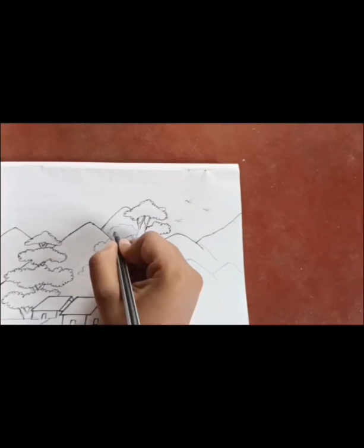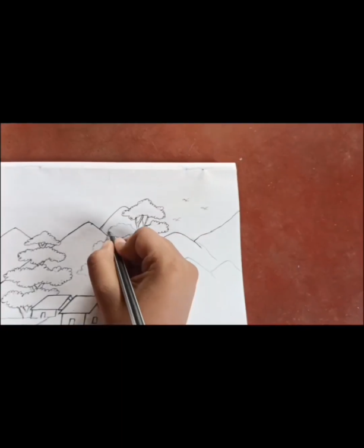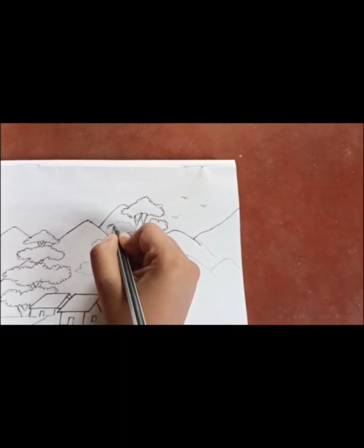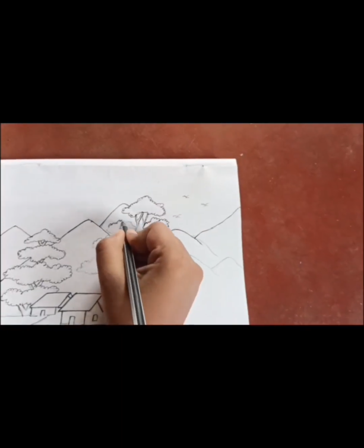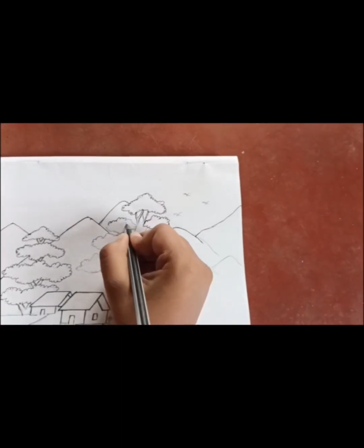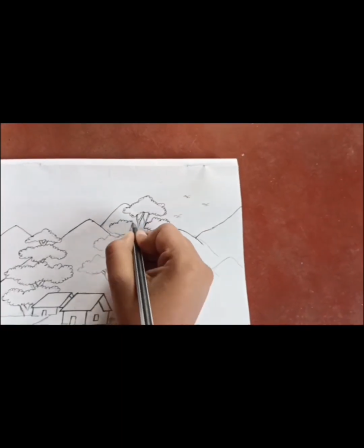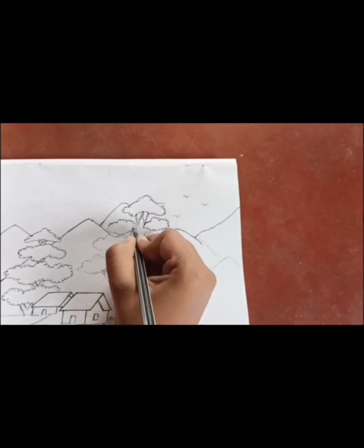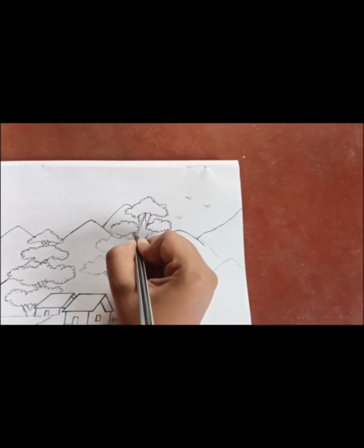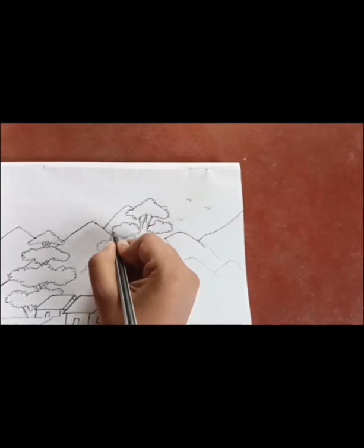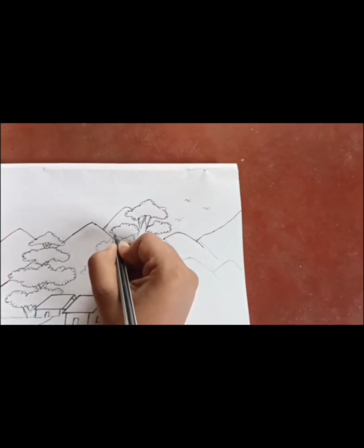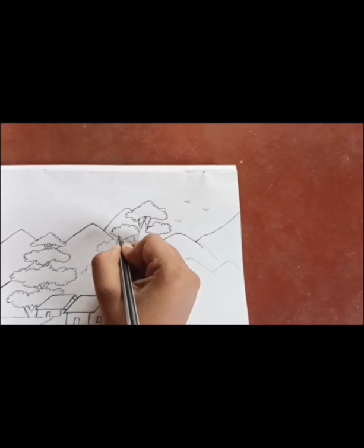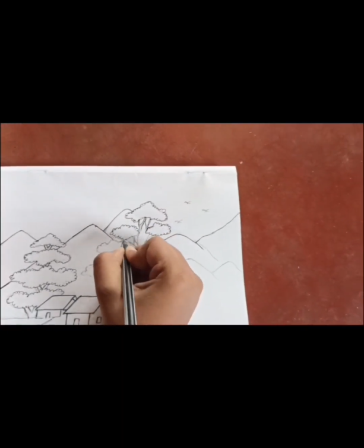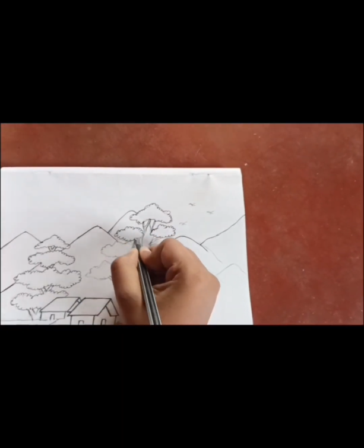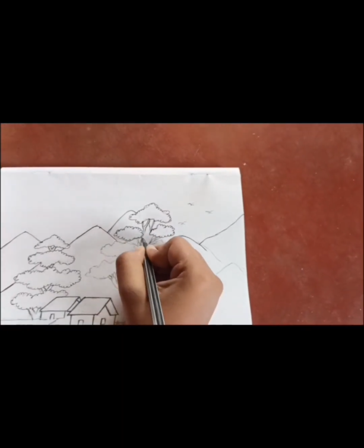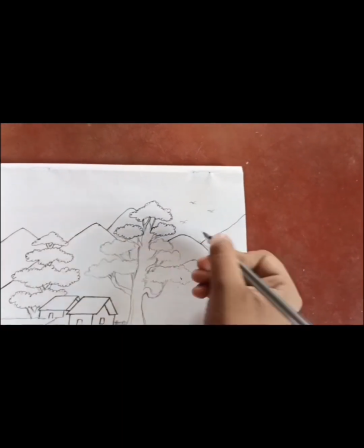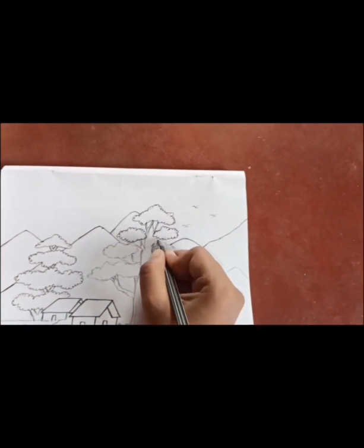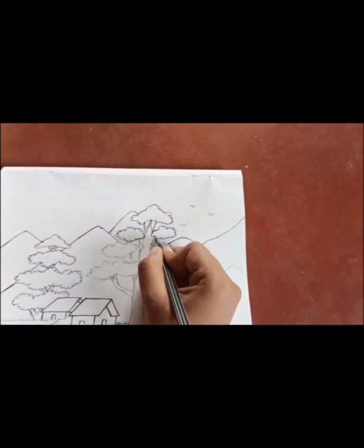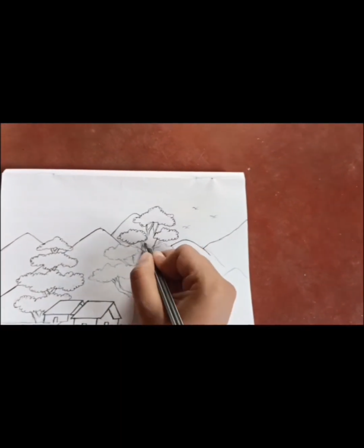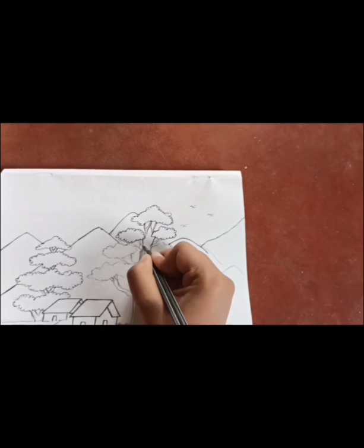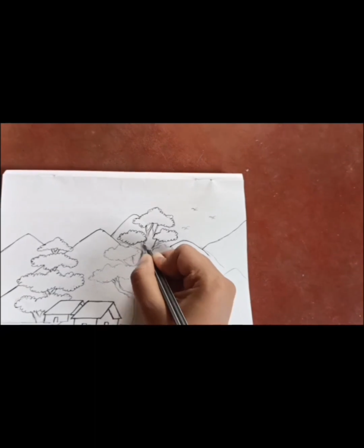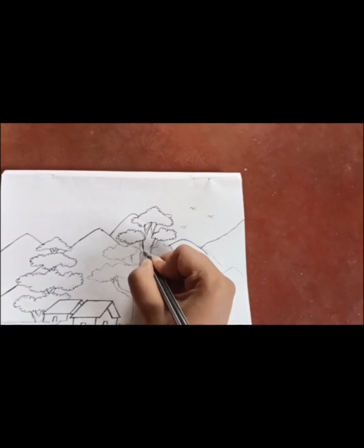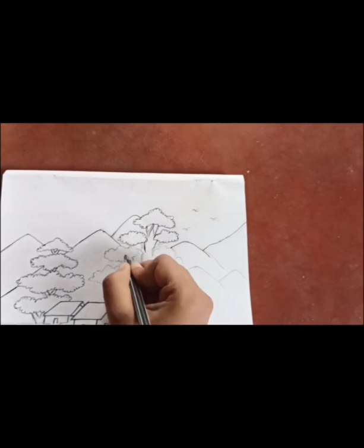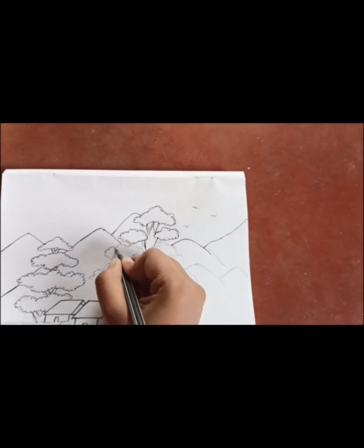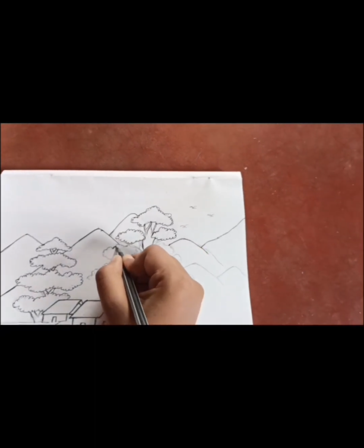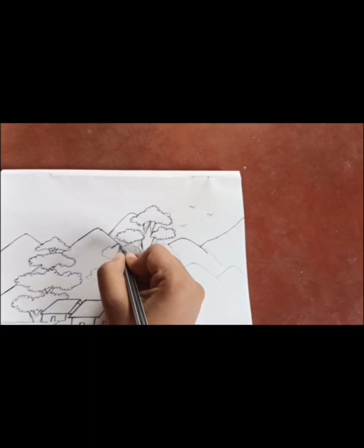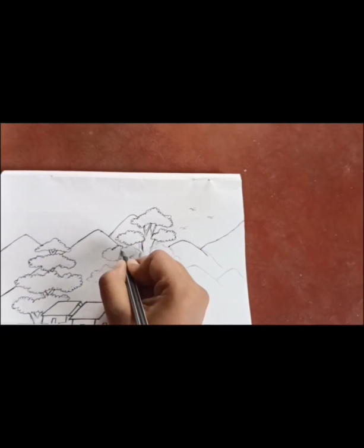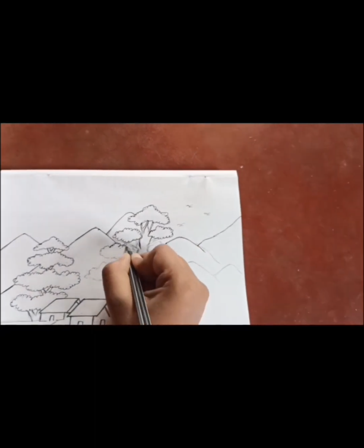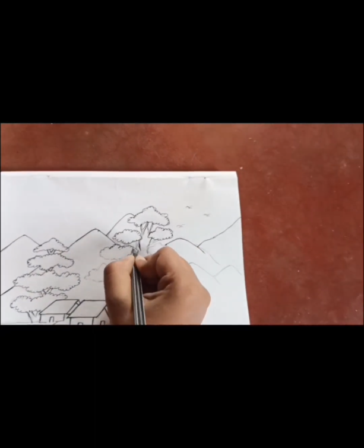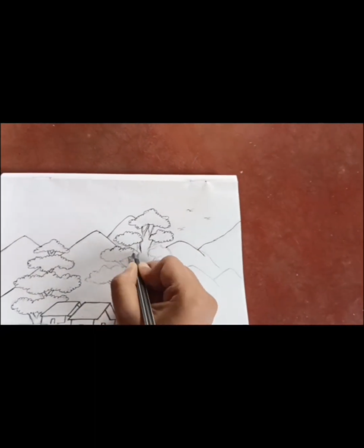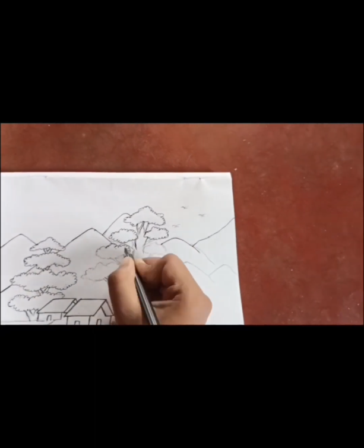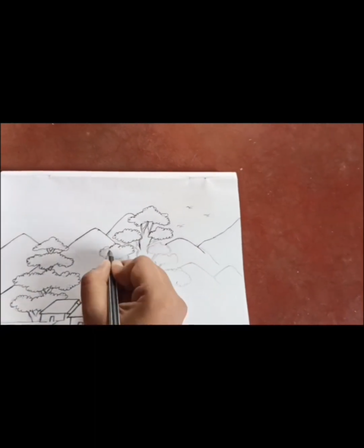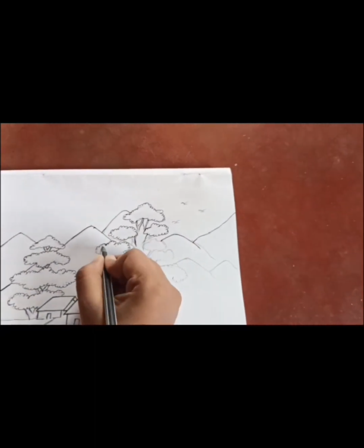So after the drawing is complete, I will apply the black gel pen.